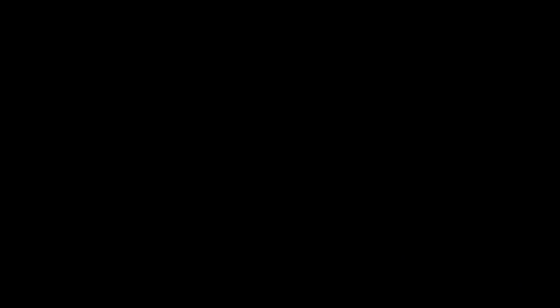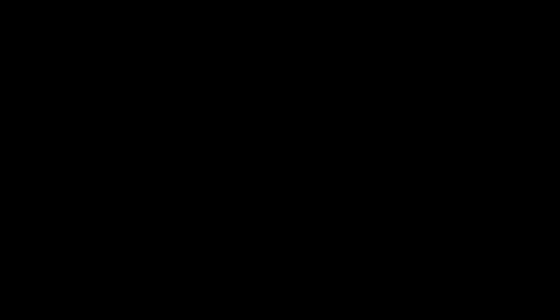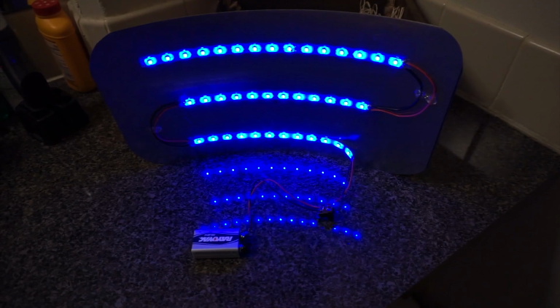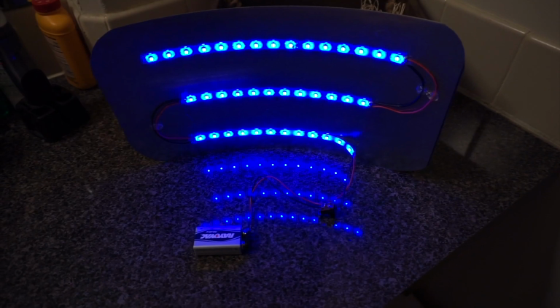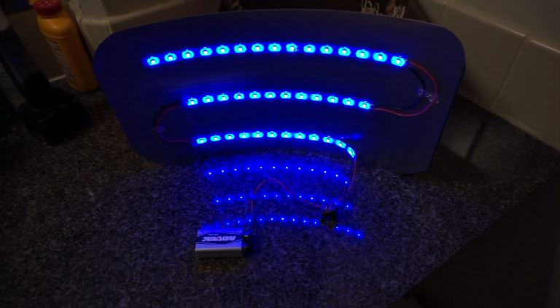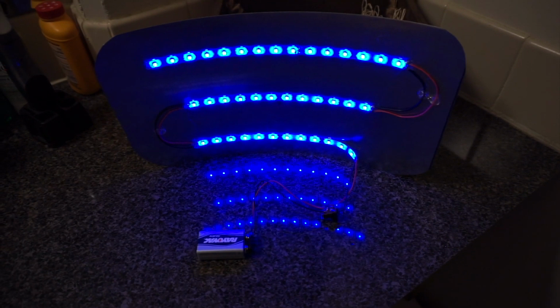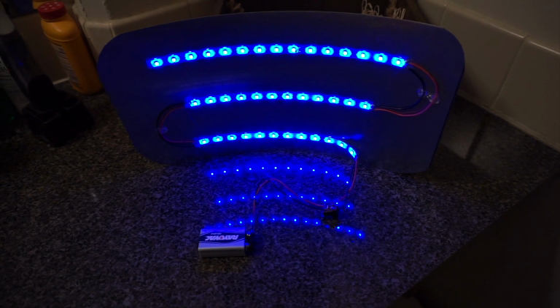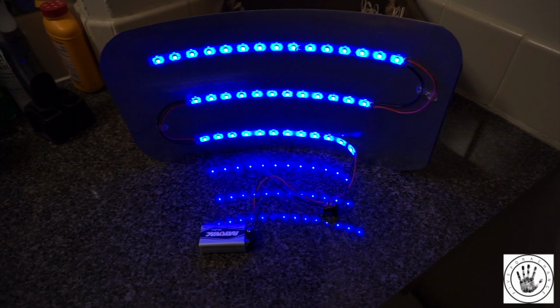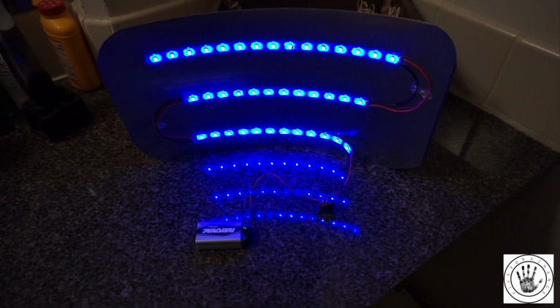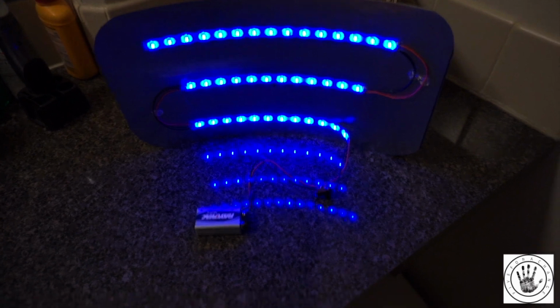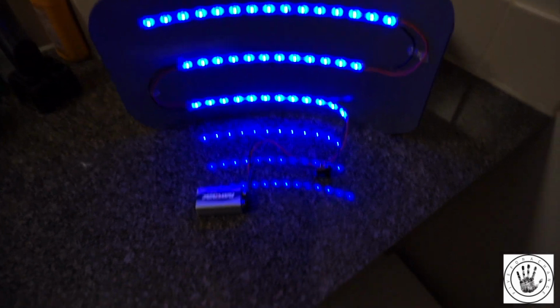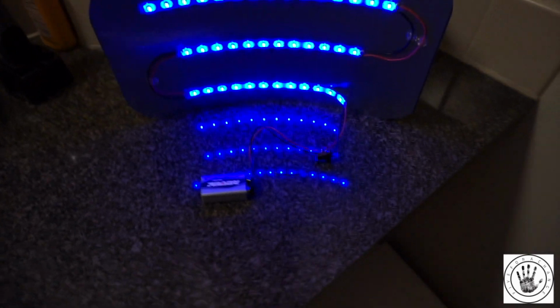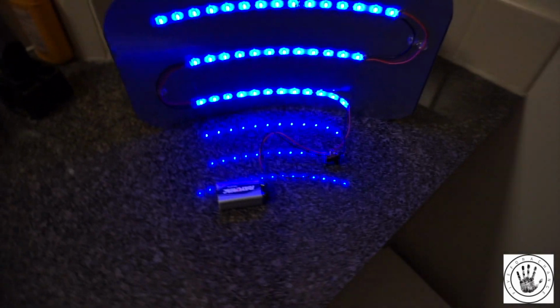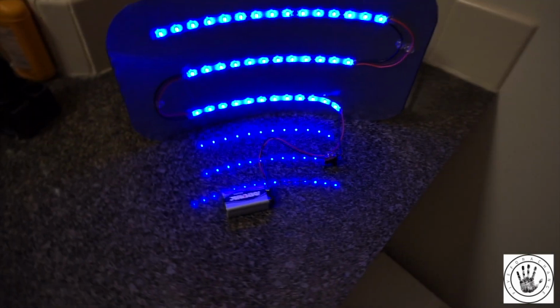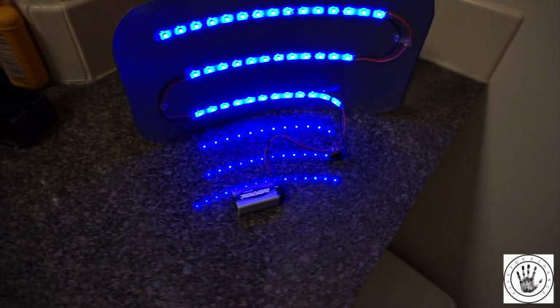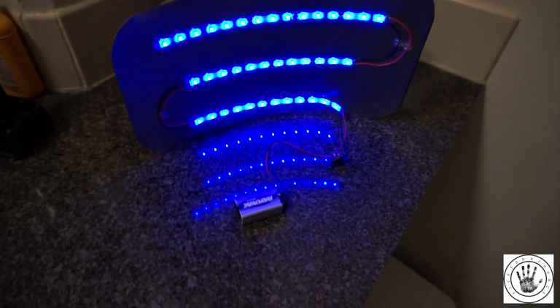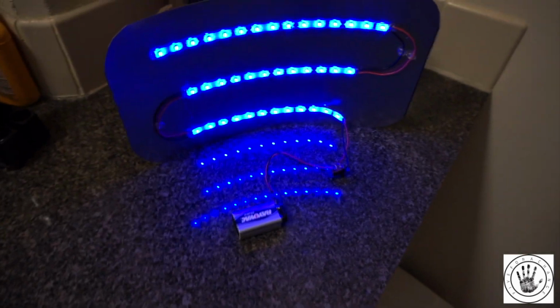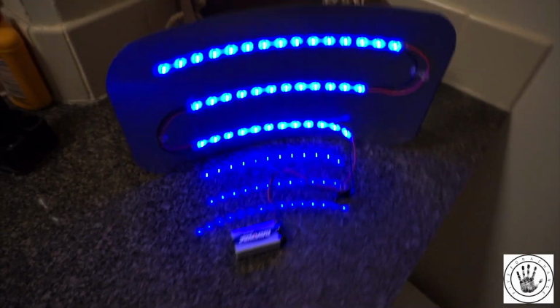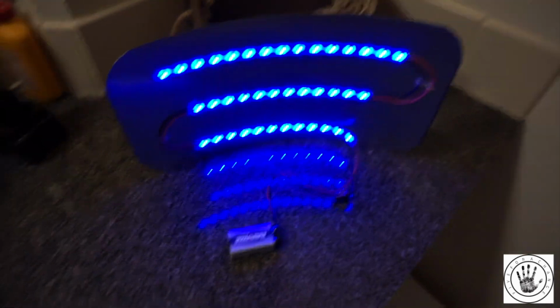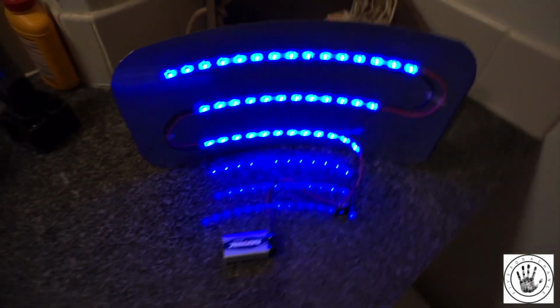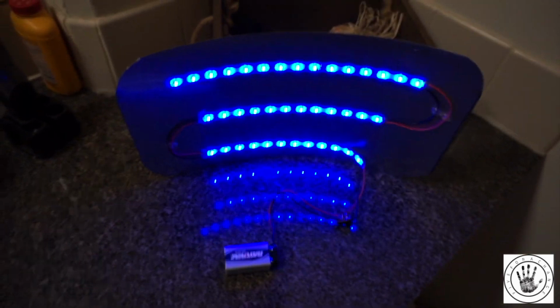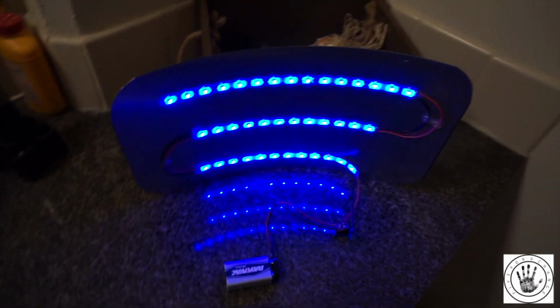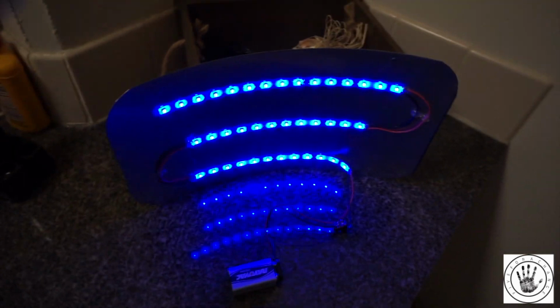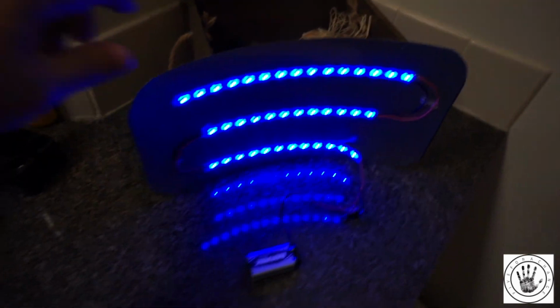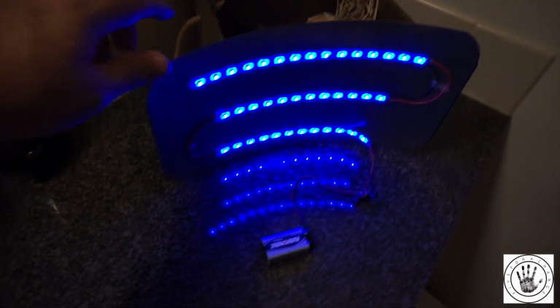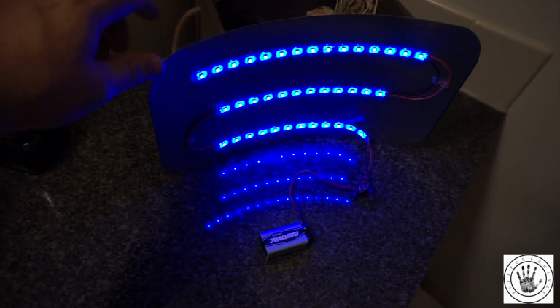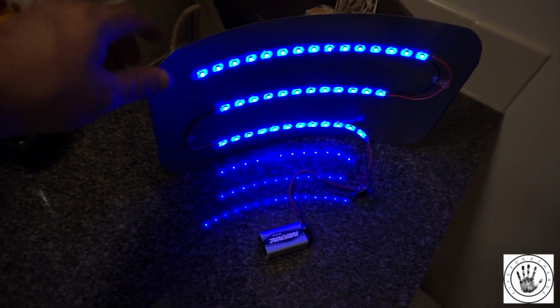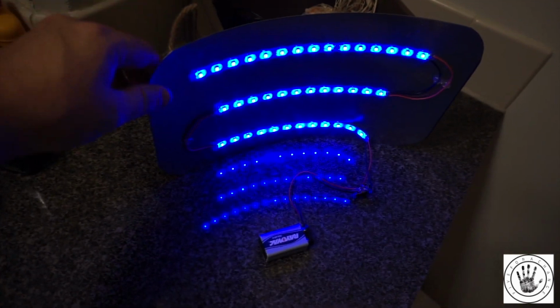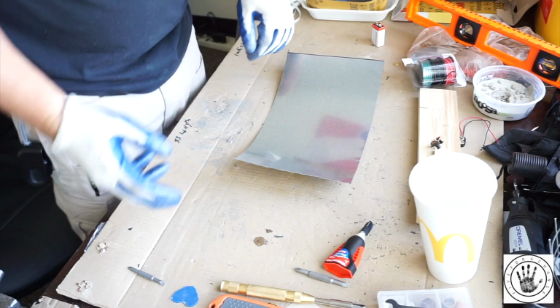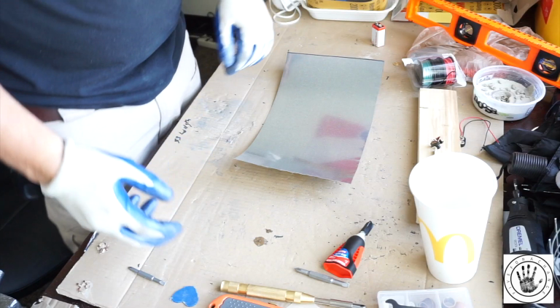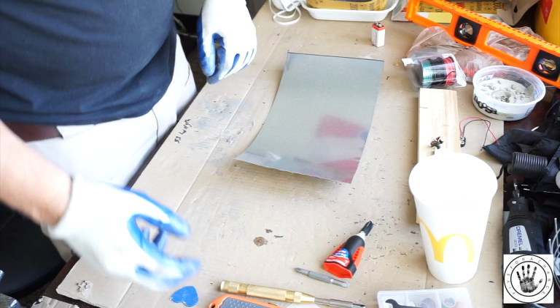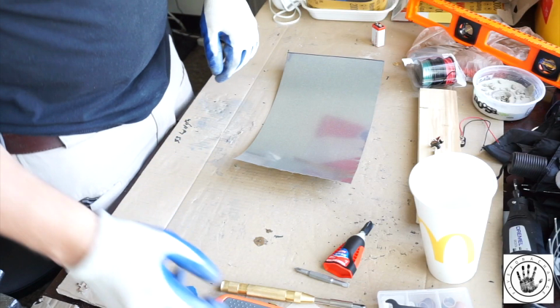Hey everybody, welcome to Five for a Change. I'm gonna teach you how to make this LED light right here.